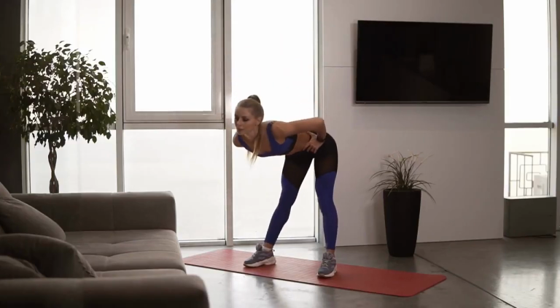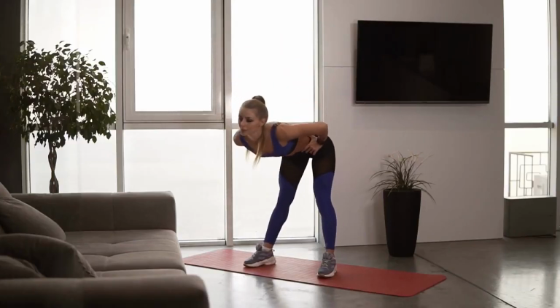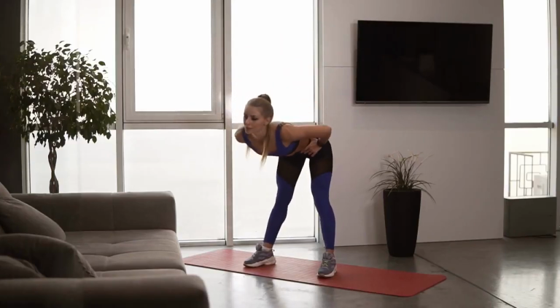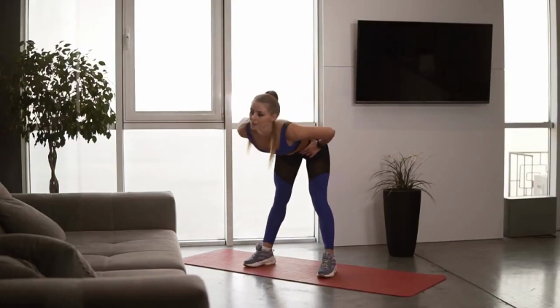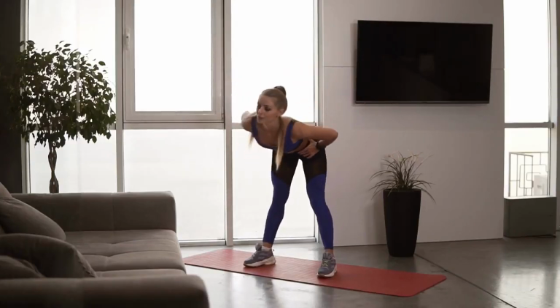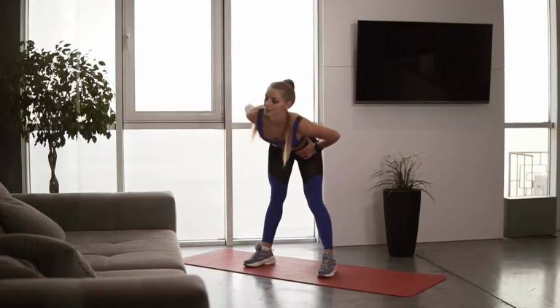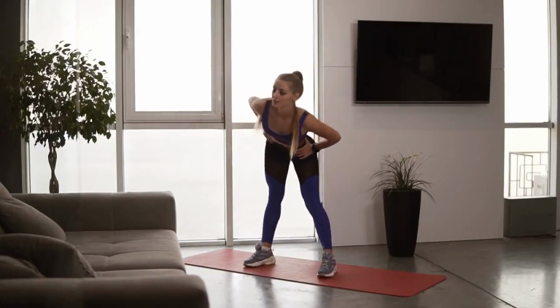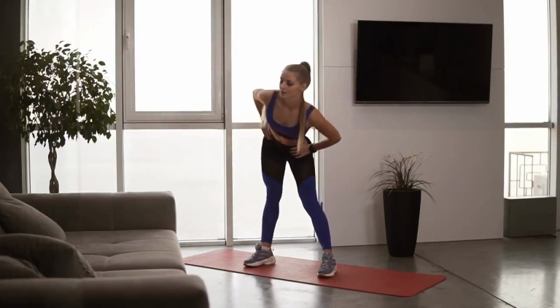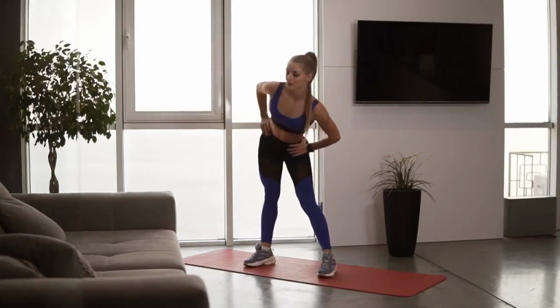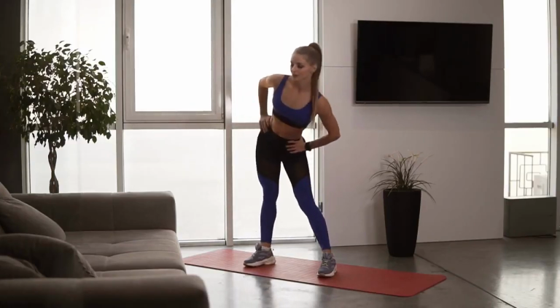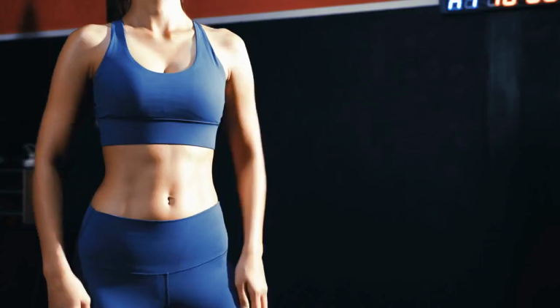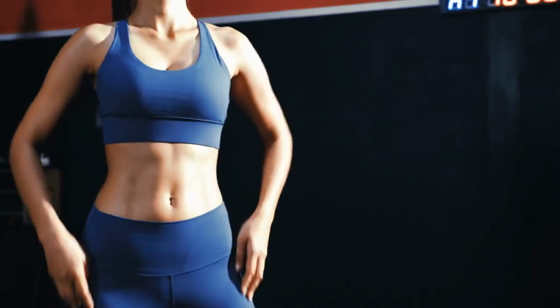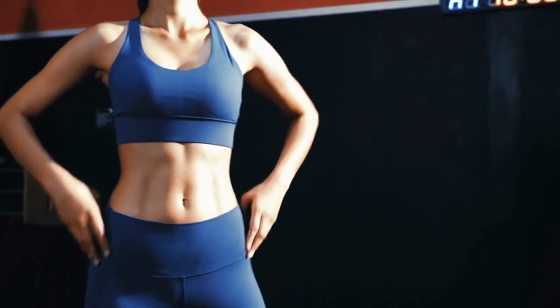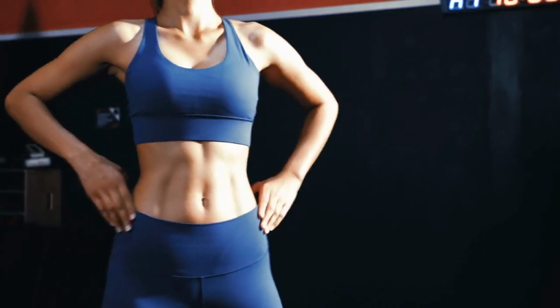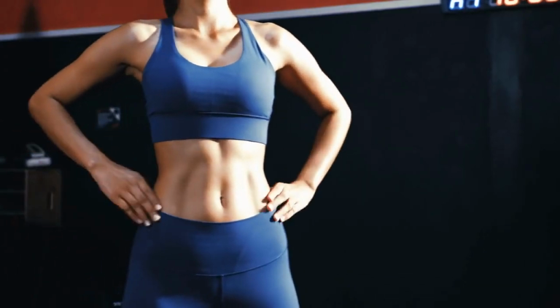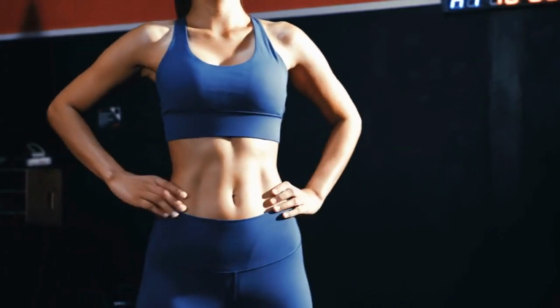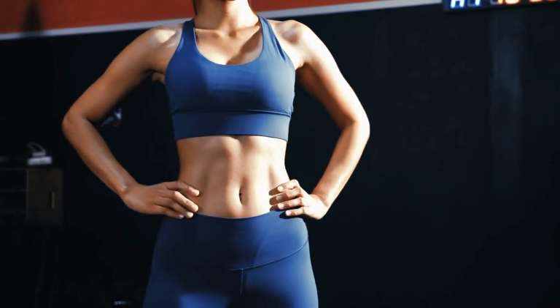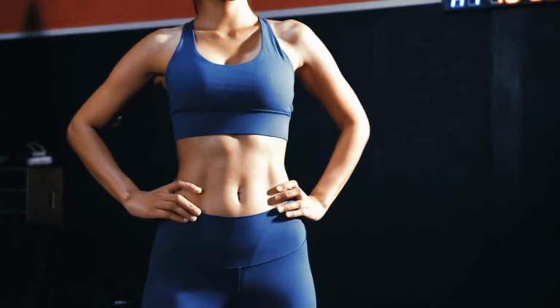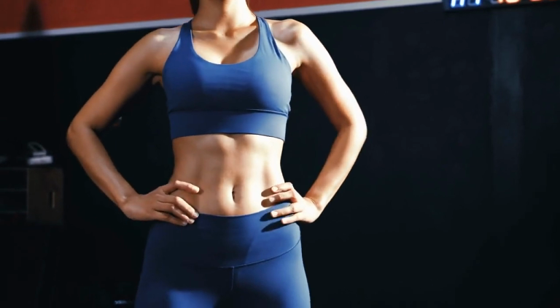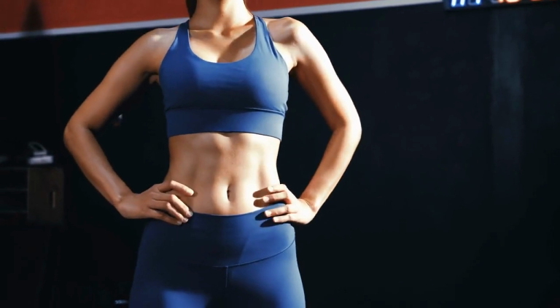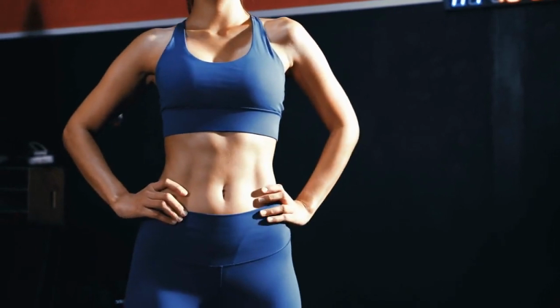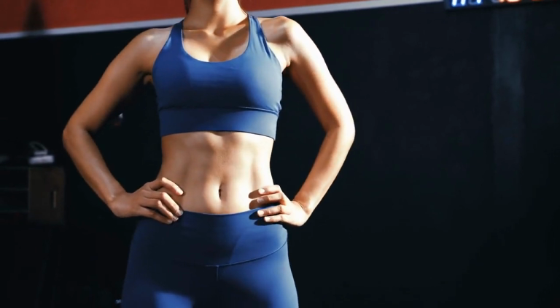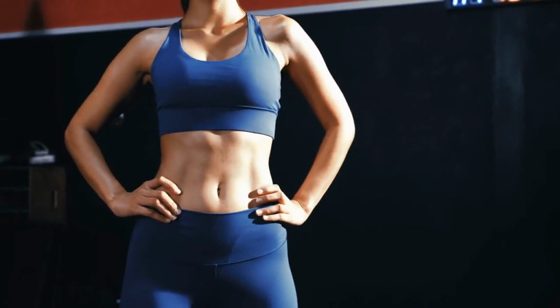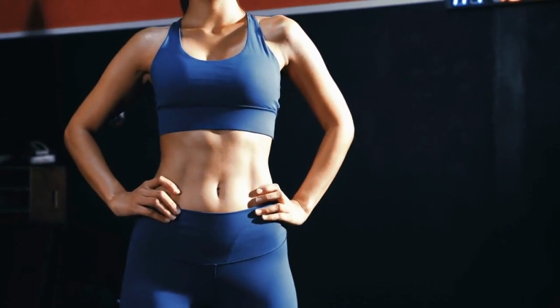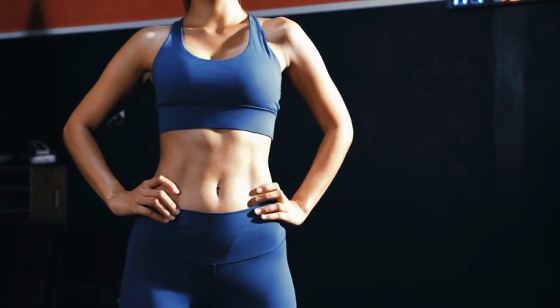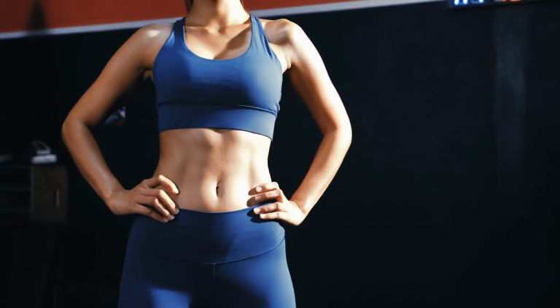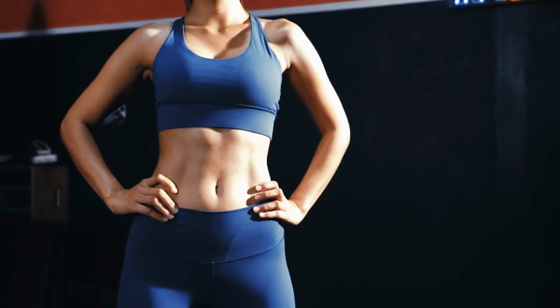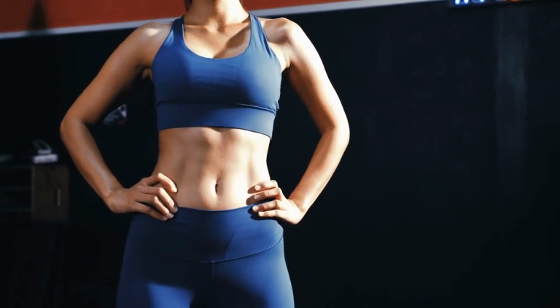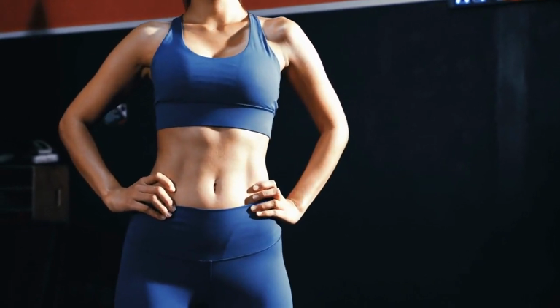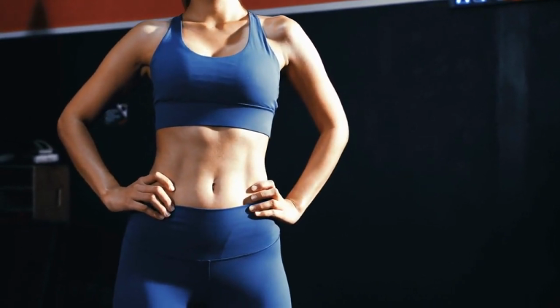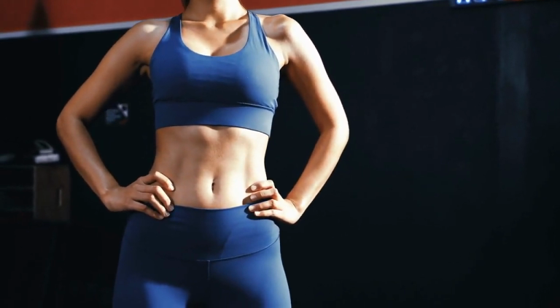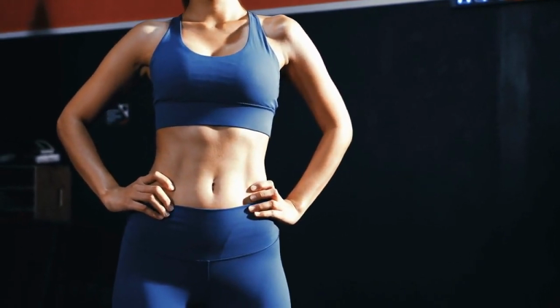Exercise 10: Standing Ab Twist. This isn't just about looking great — it's about feeling fantastic.